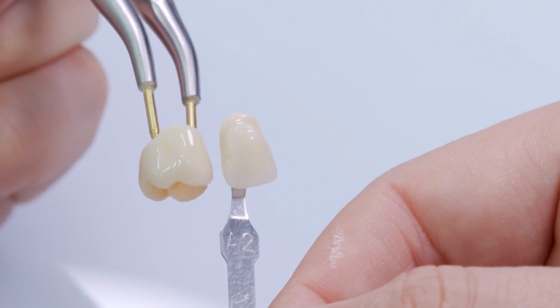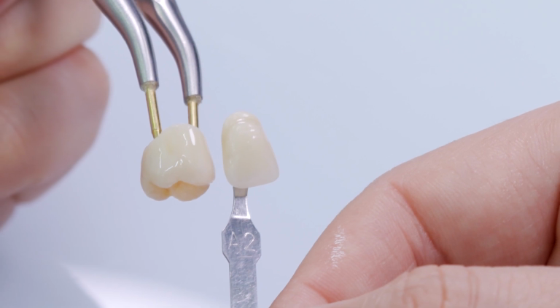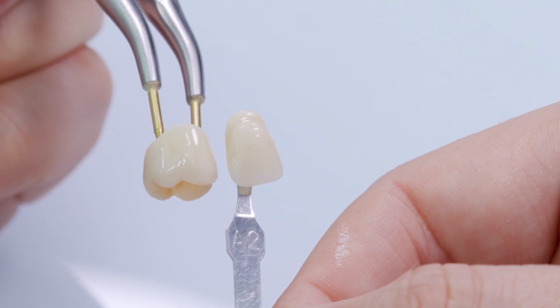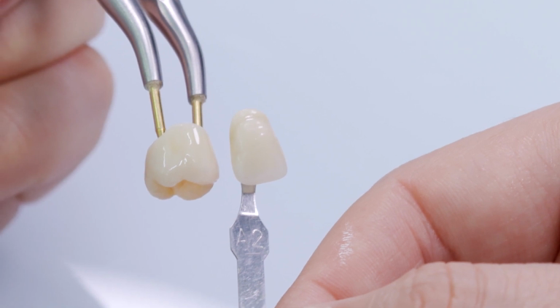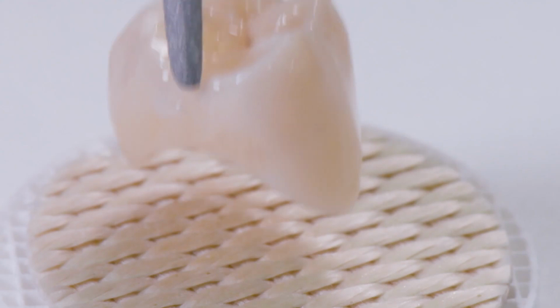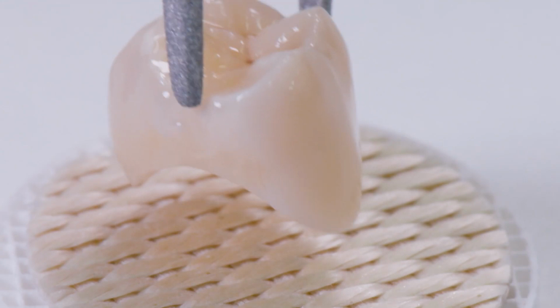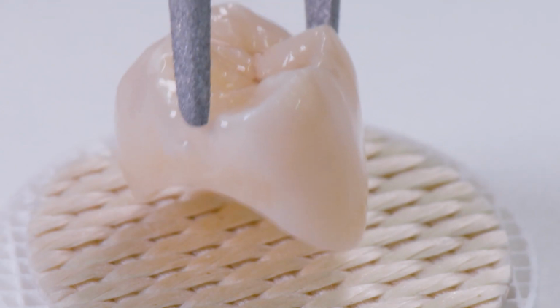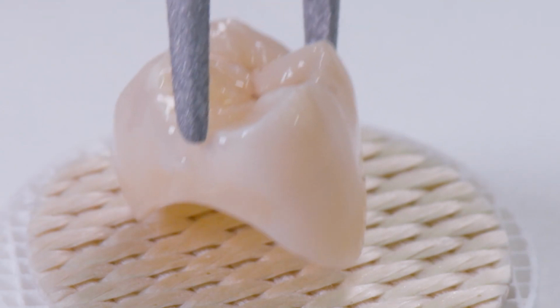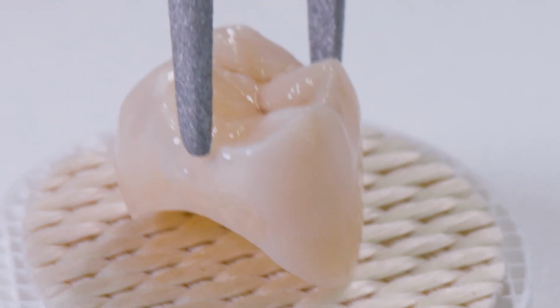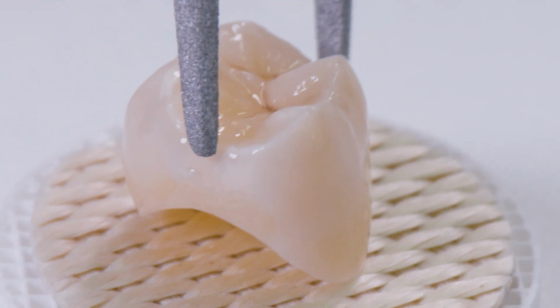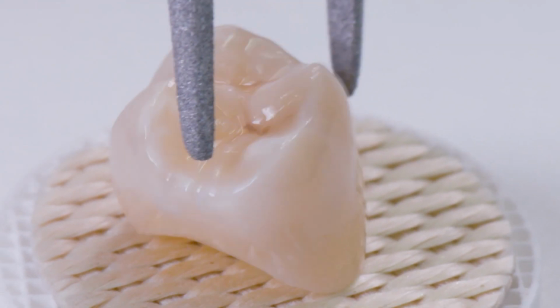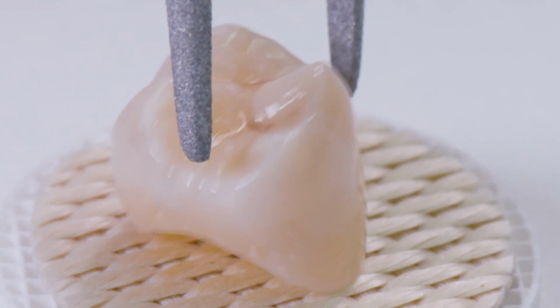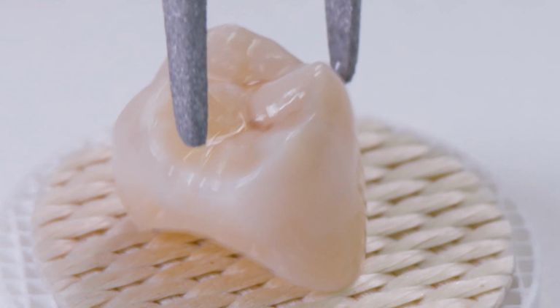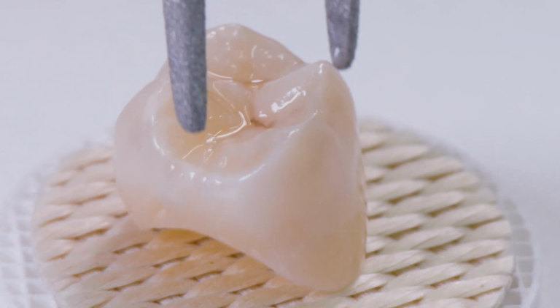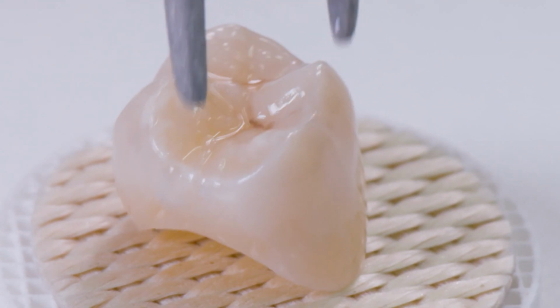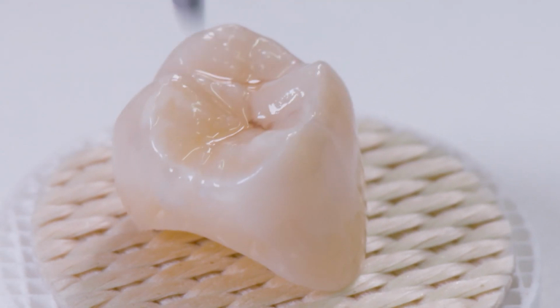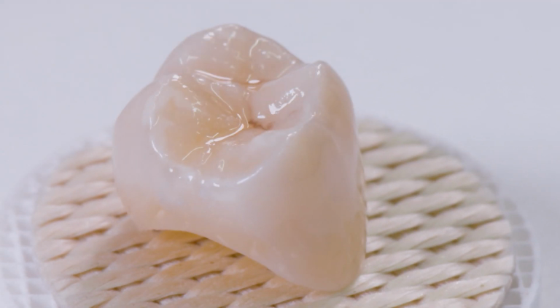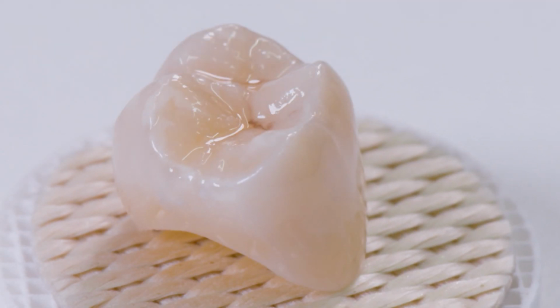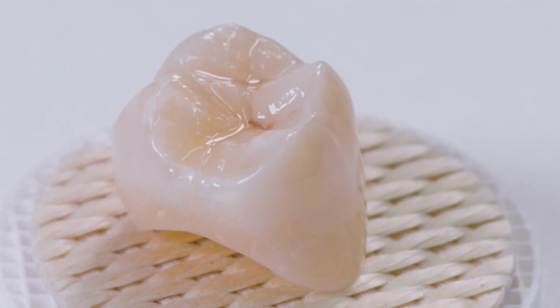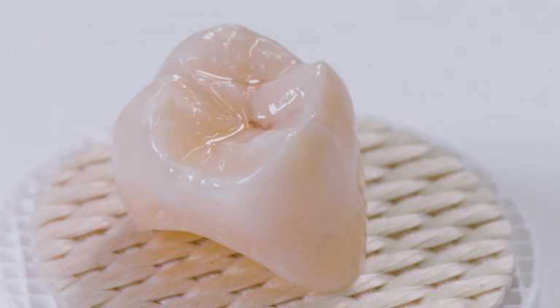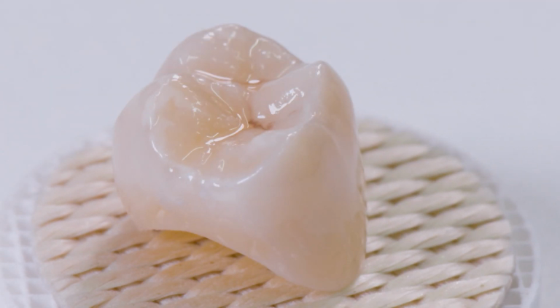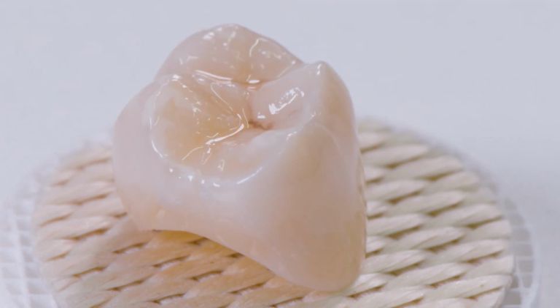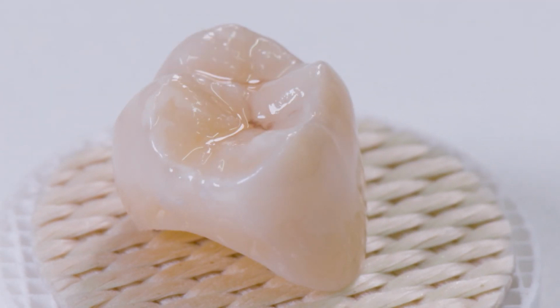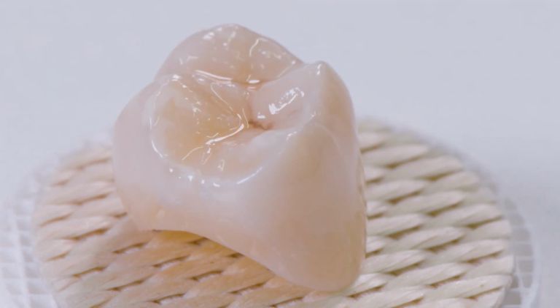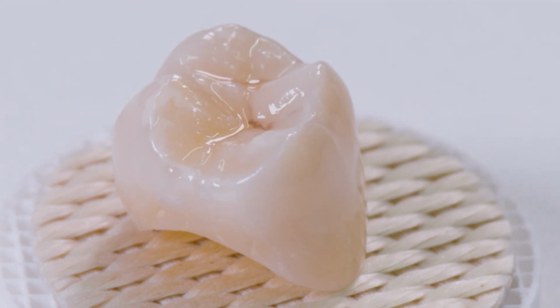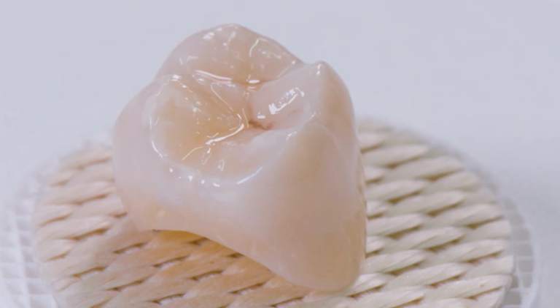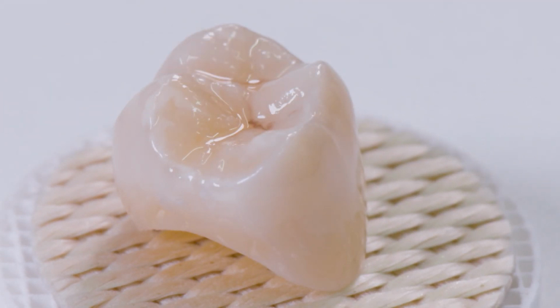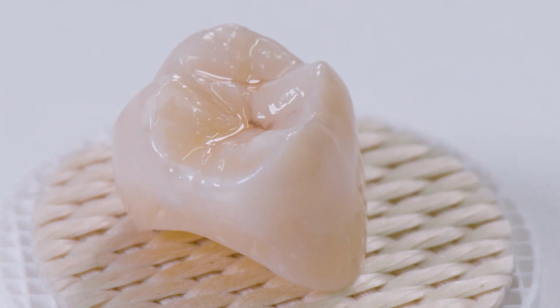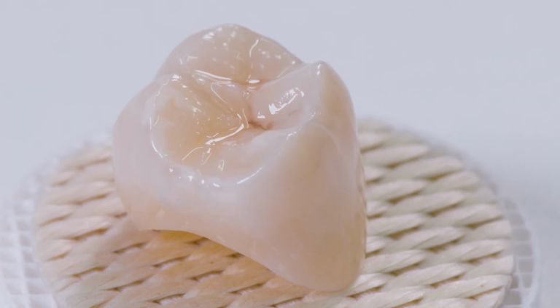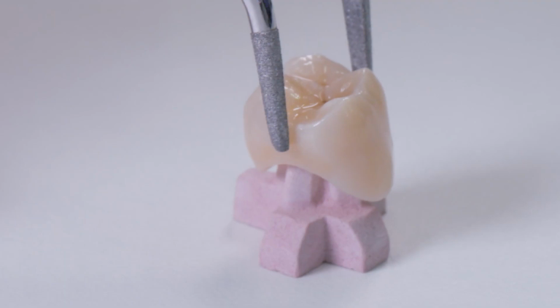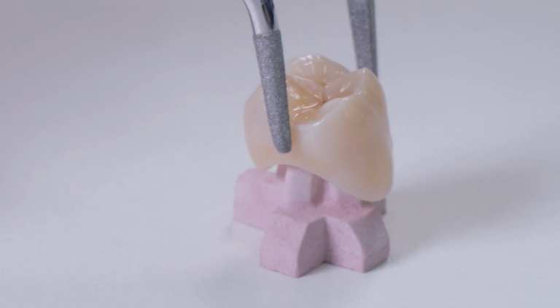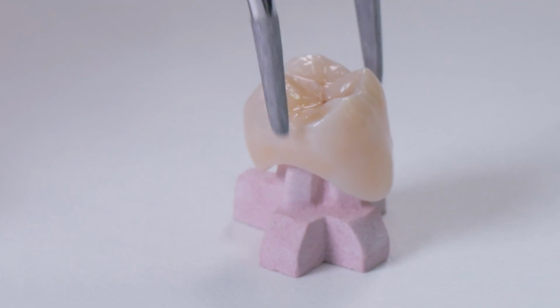Now this crown is also prepared for placement and firing in the Cerec Speedfire.